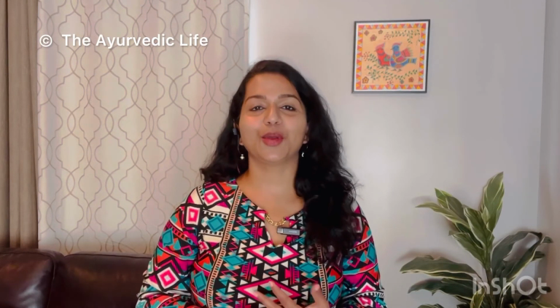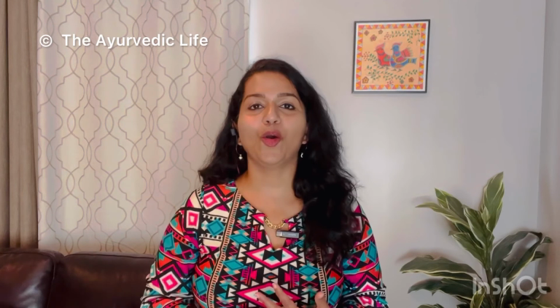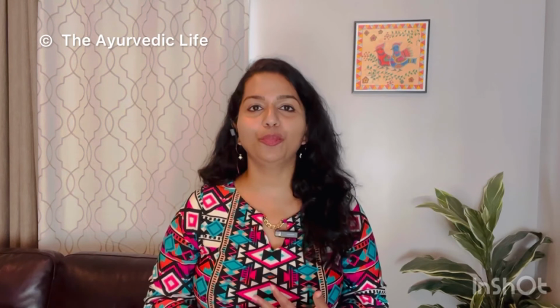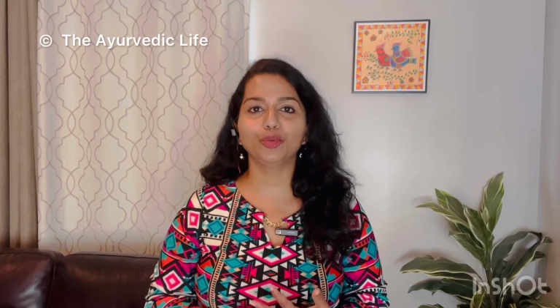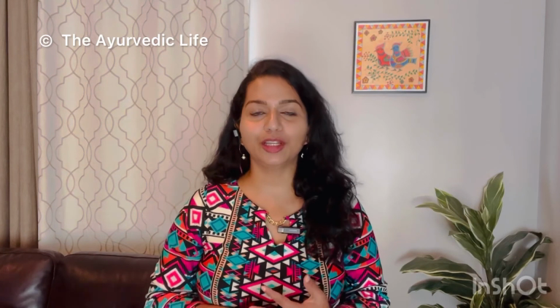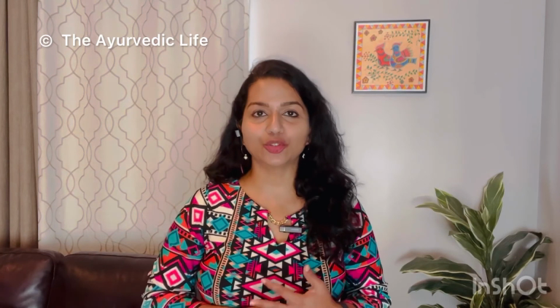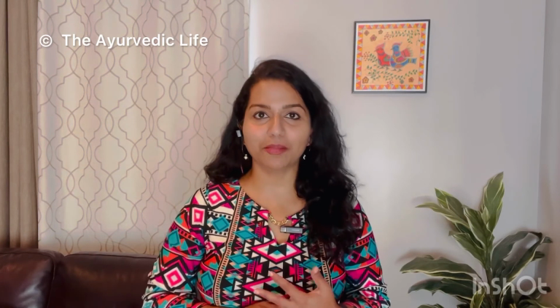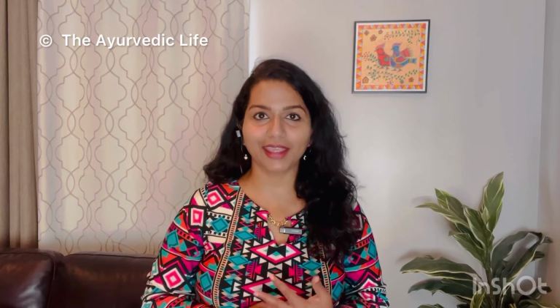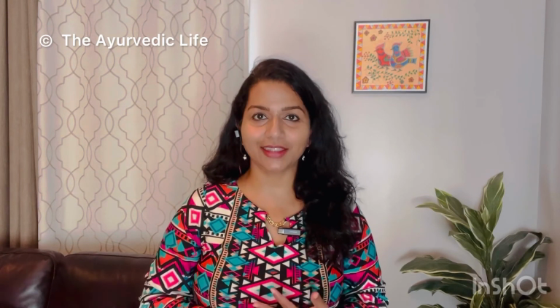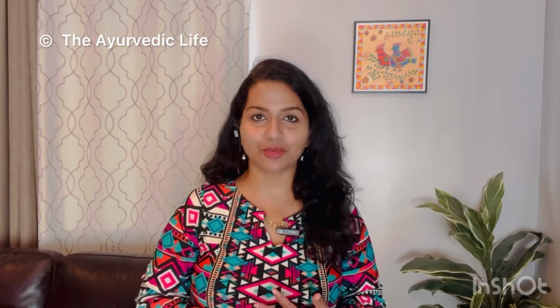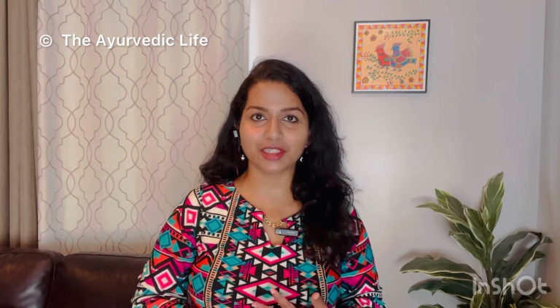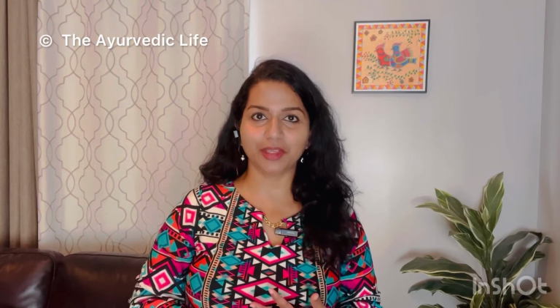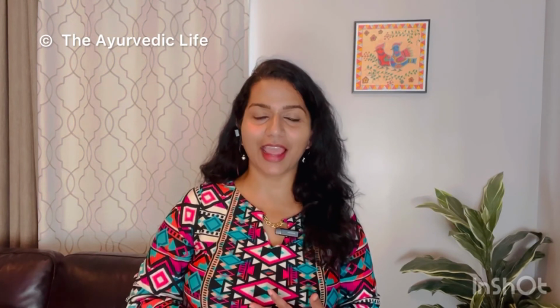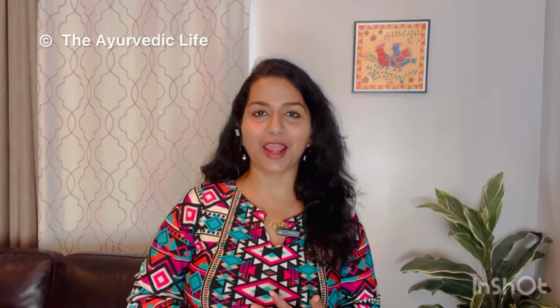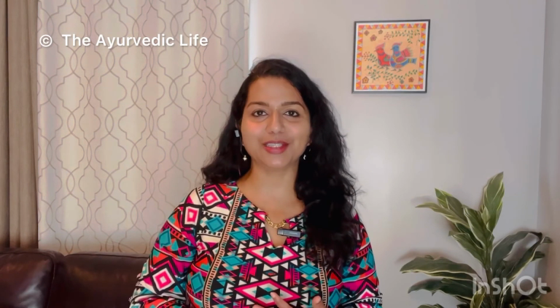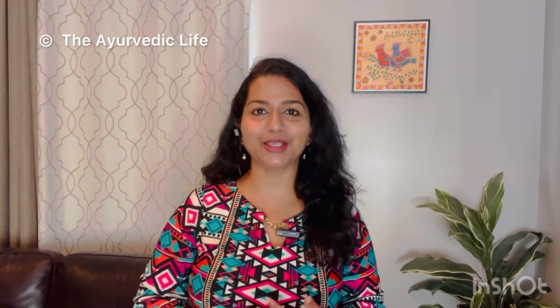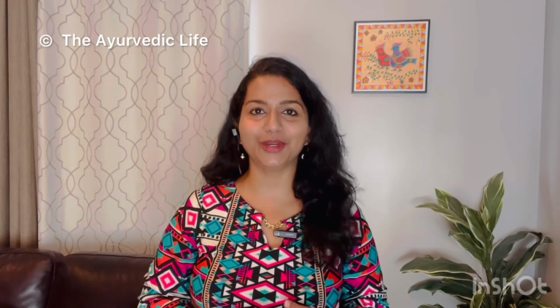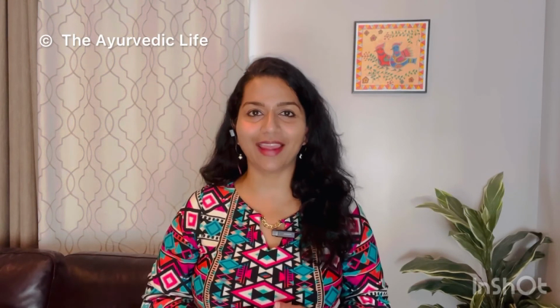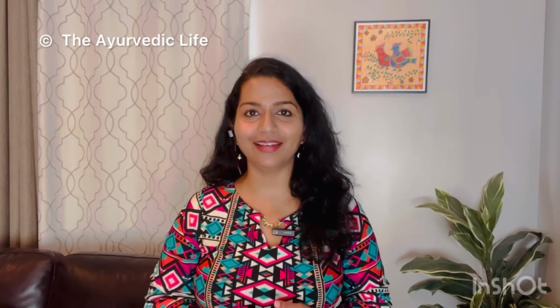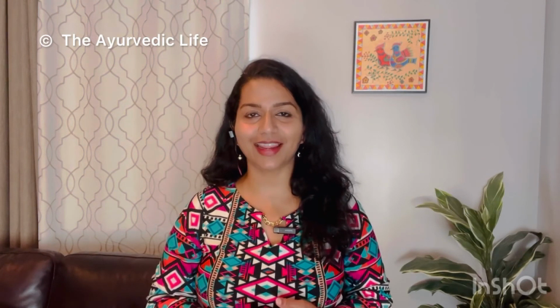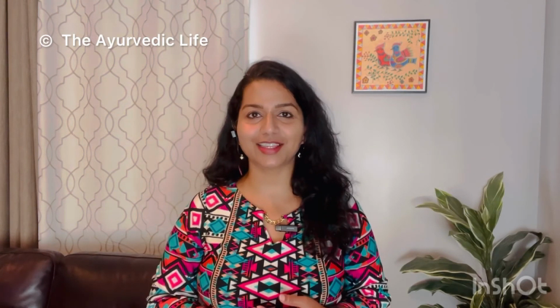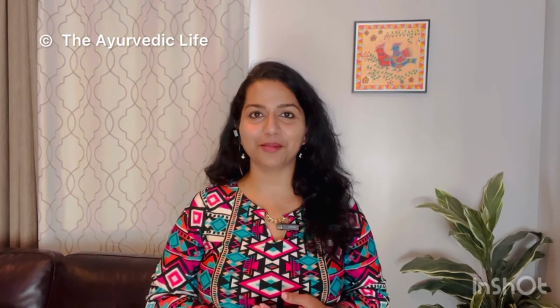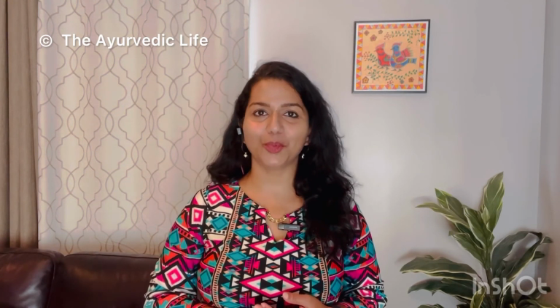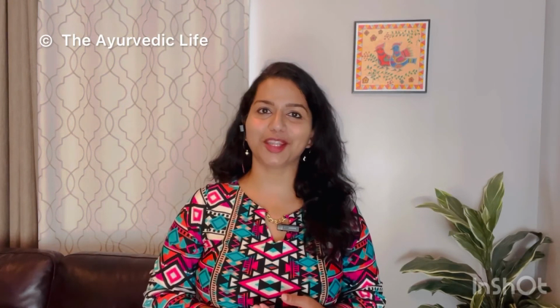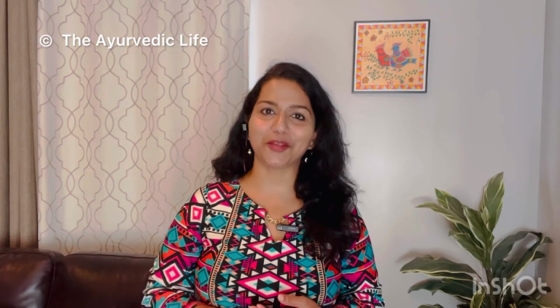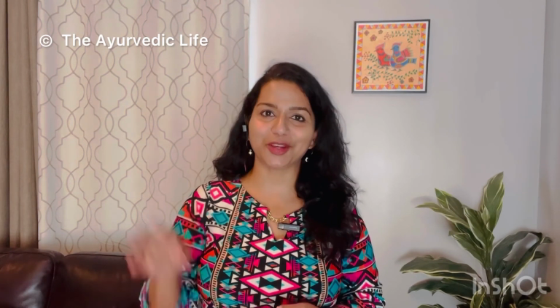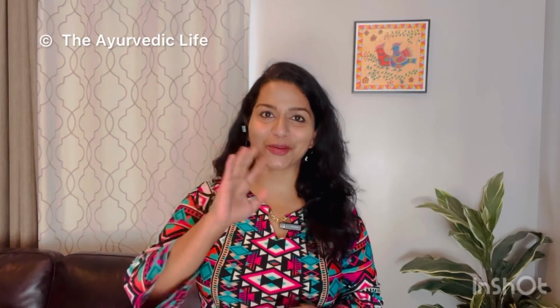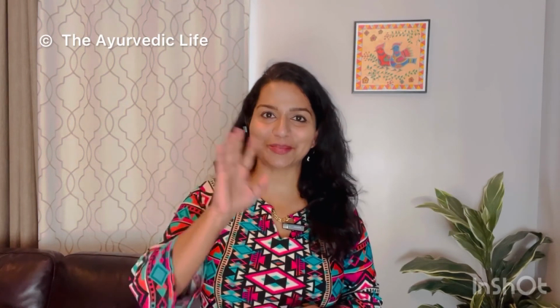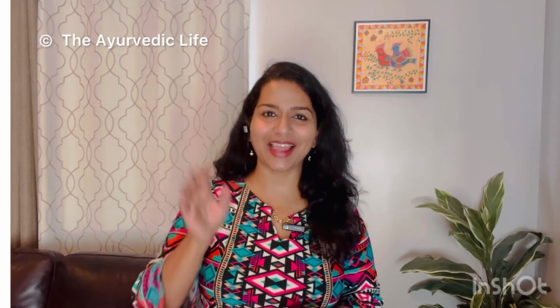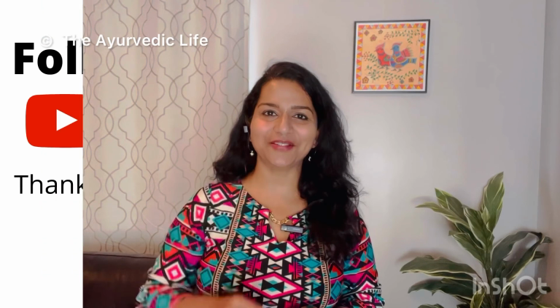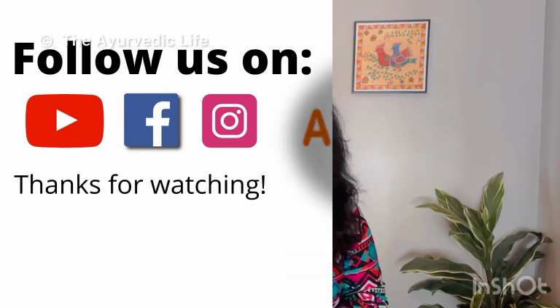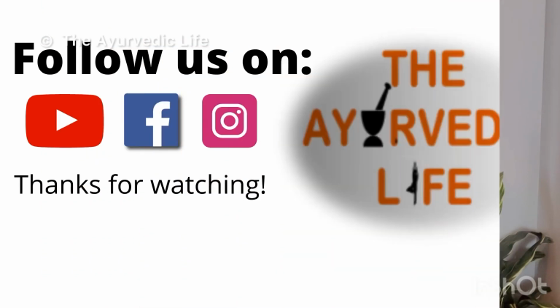I hope you will enjoy making this recipe and I will see you again next time with another video. Bye, have a great day!